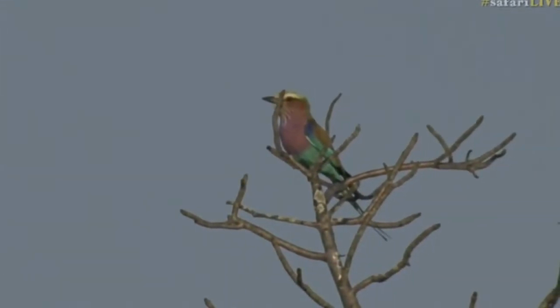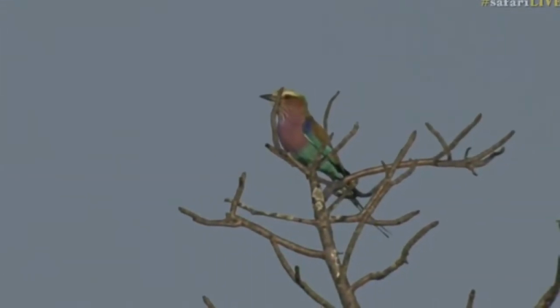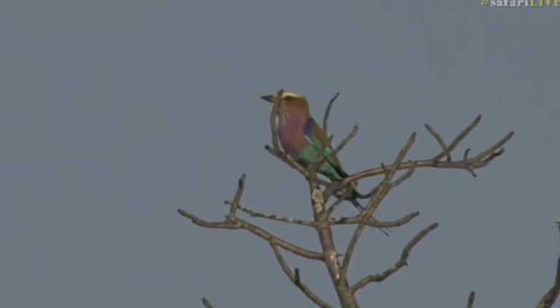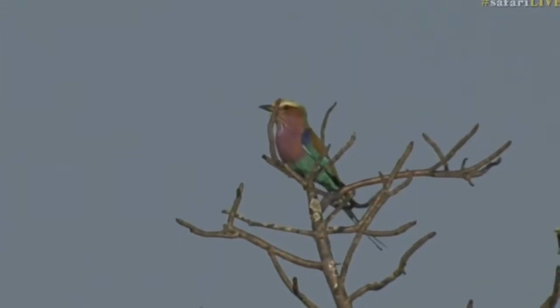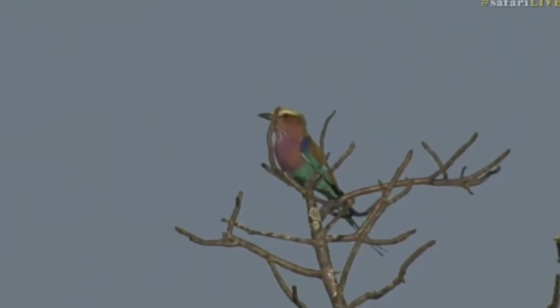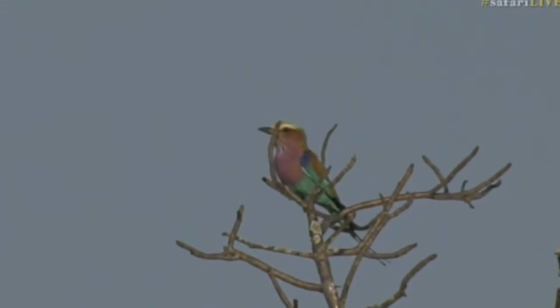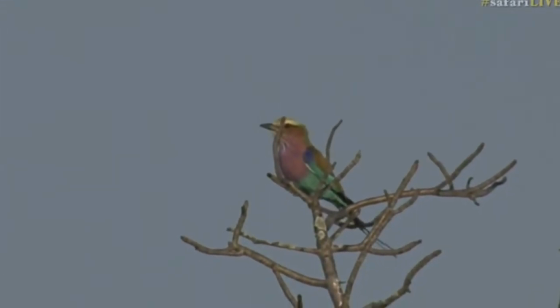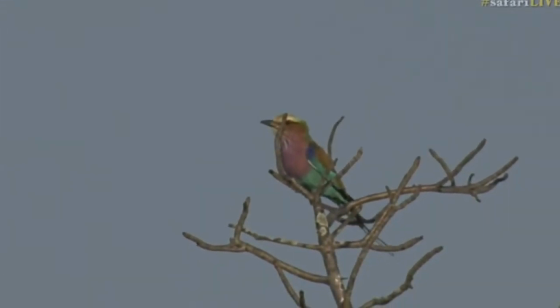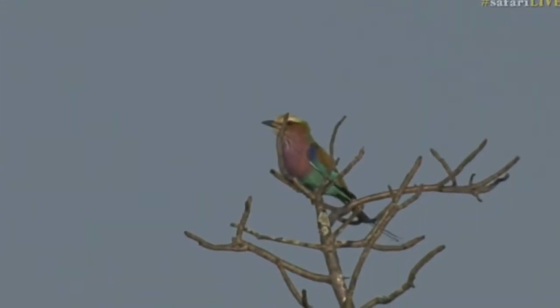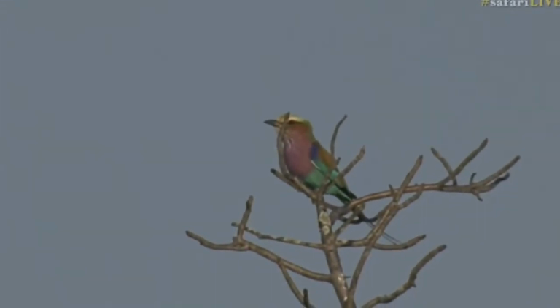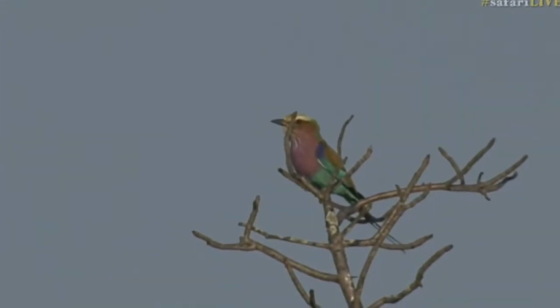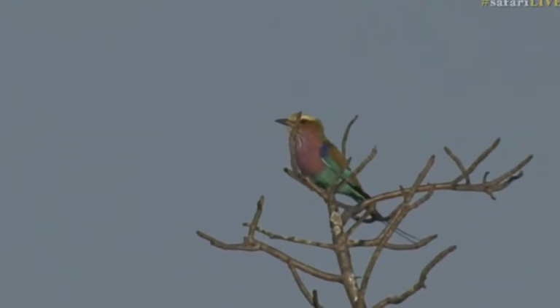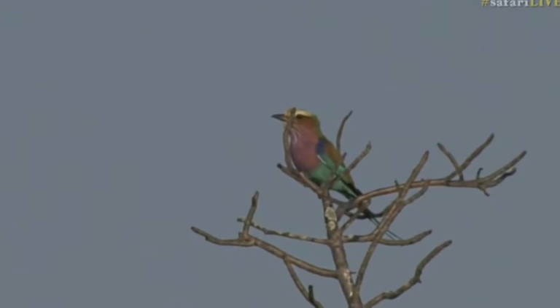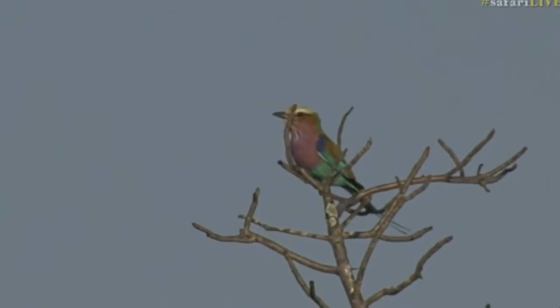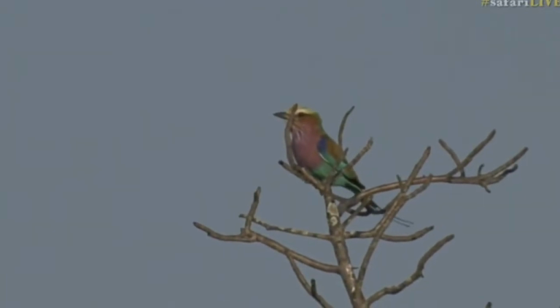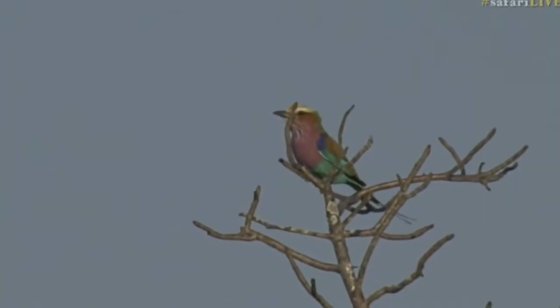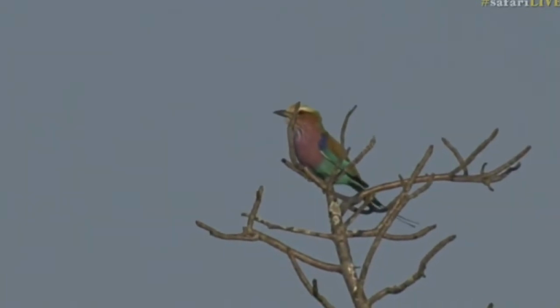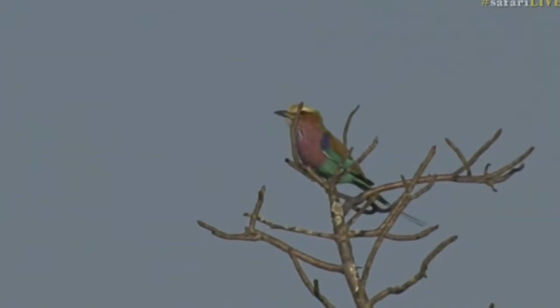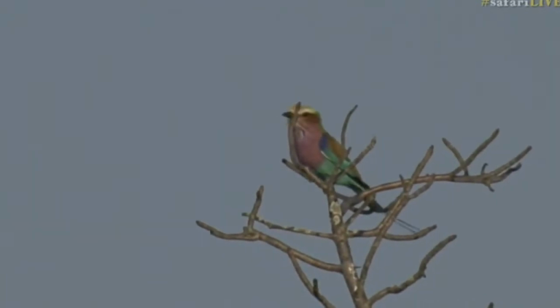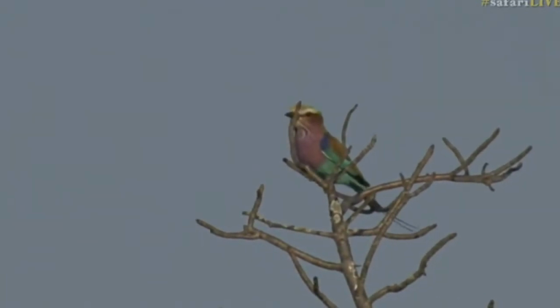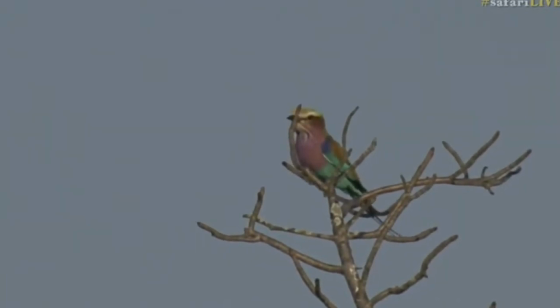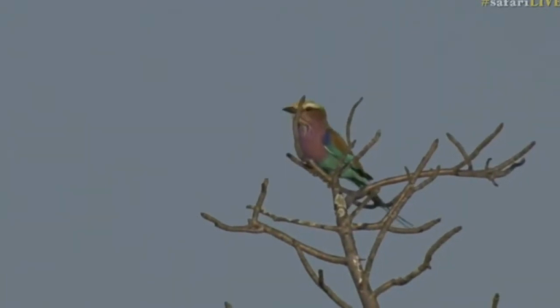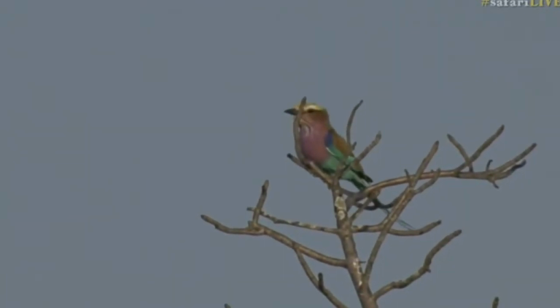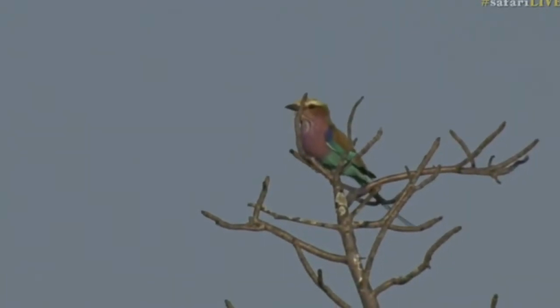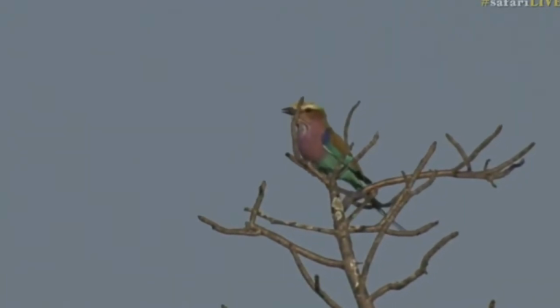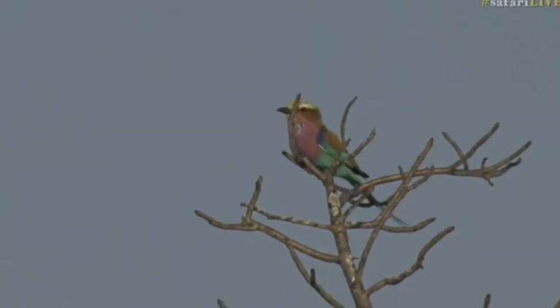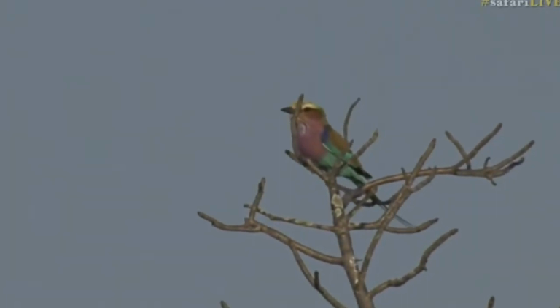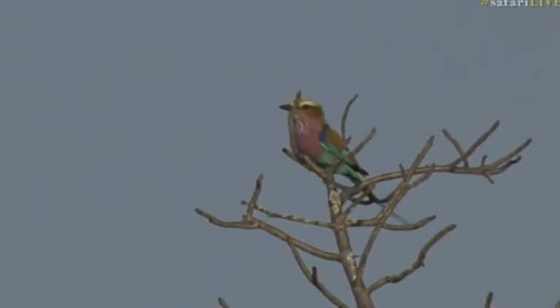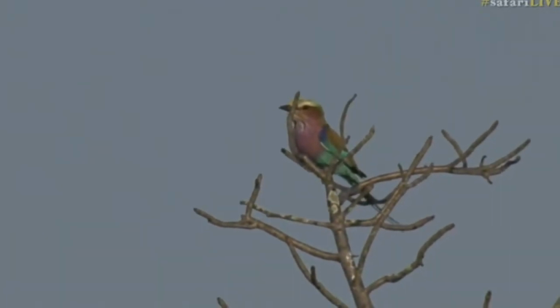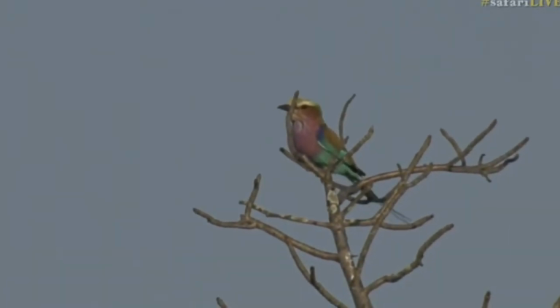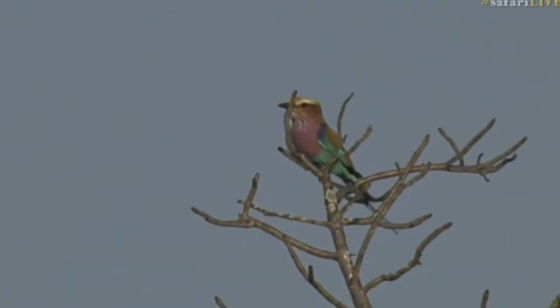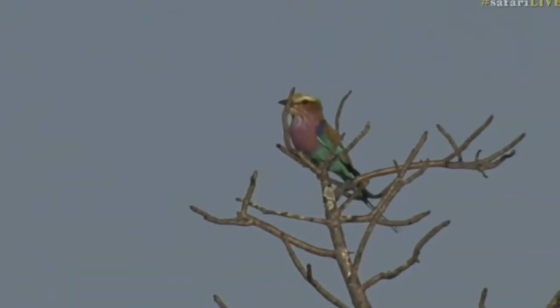Now, can you please hop to the branch to the left? So you don't have that marula stick in your face, because that doesn't look very nice, but they are lovely birds.